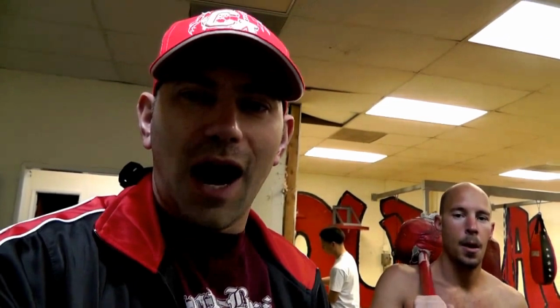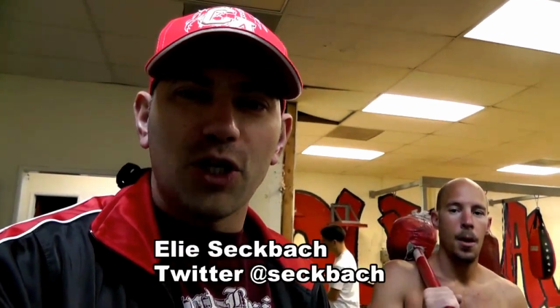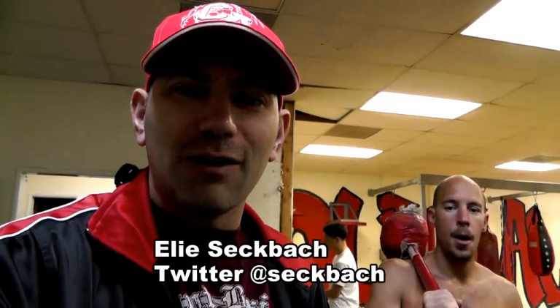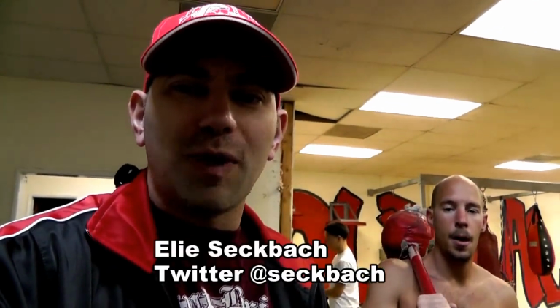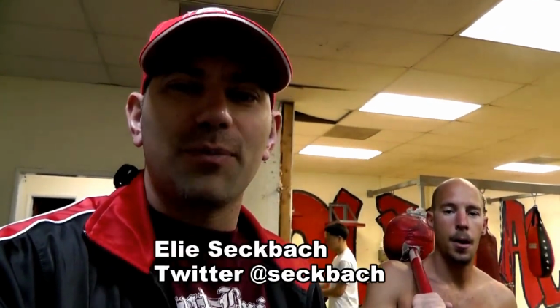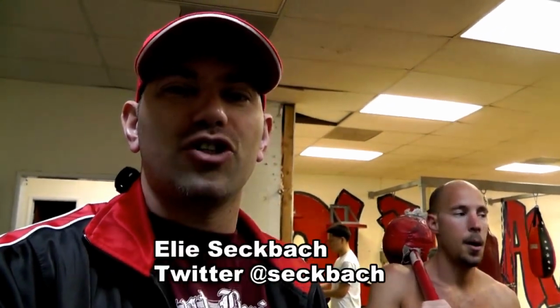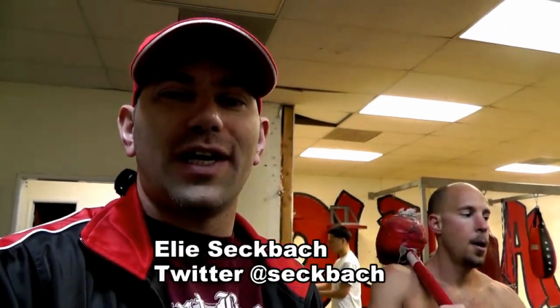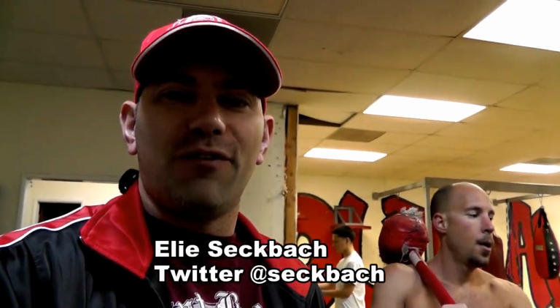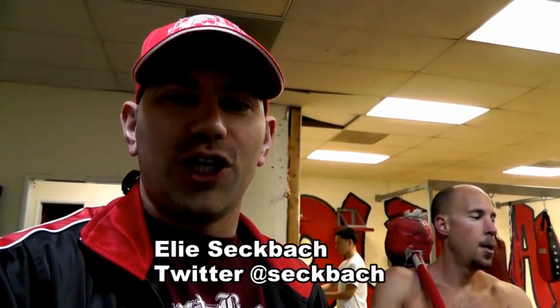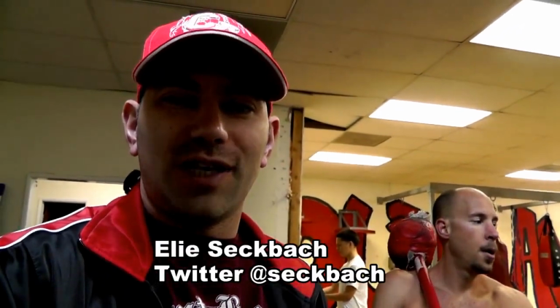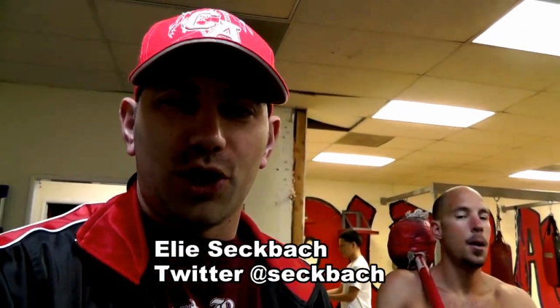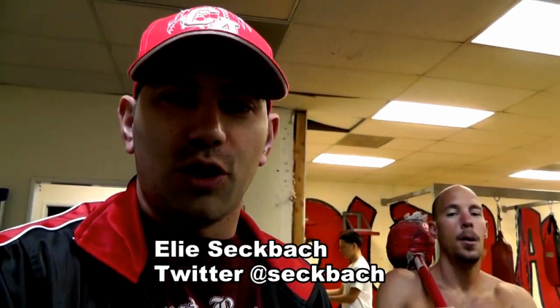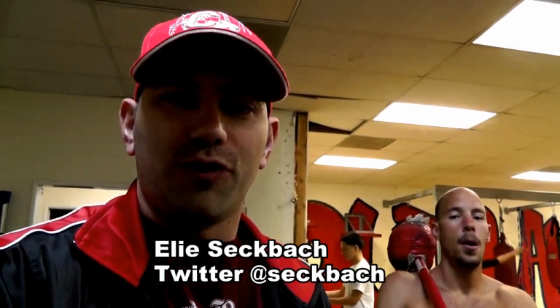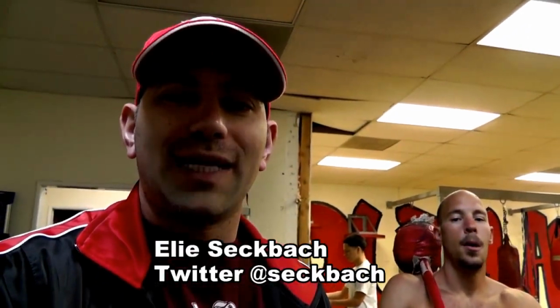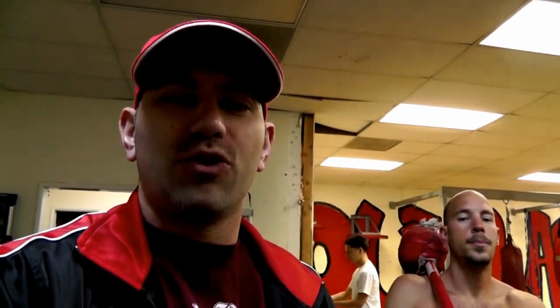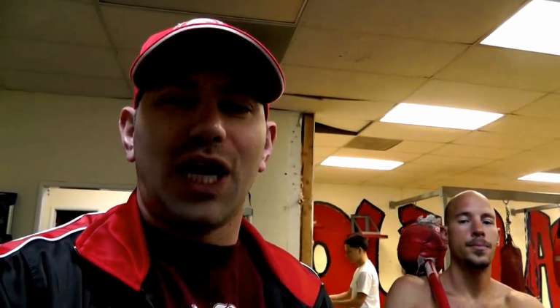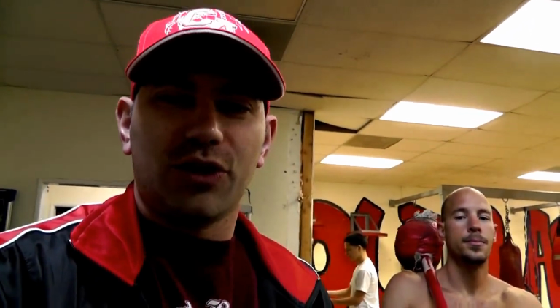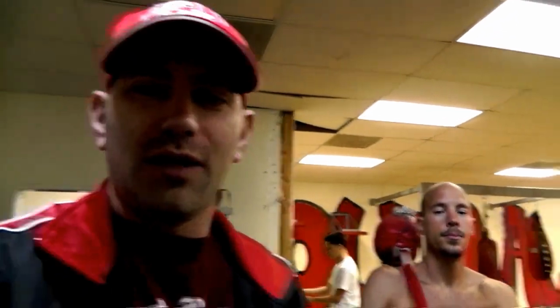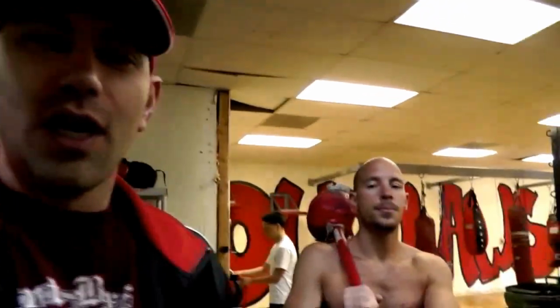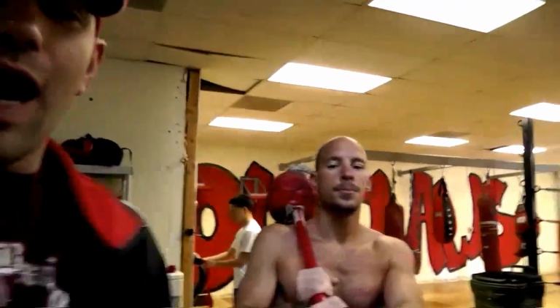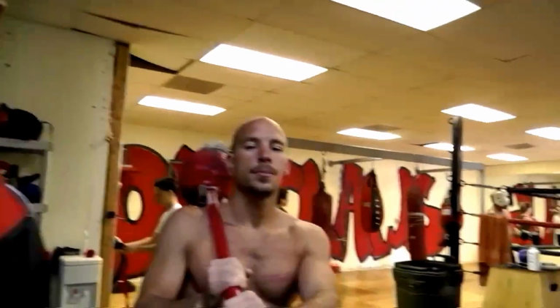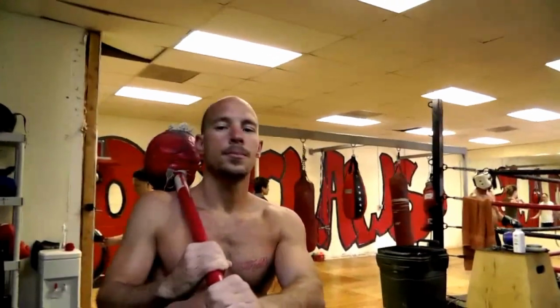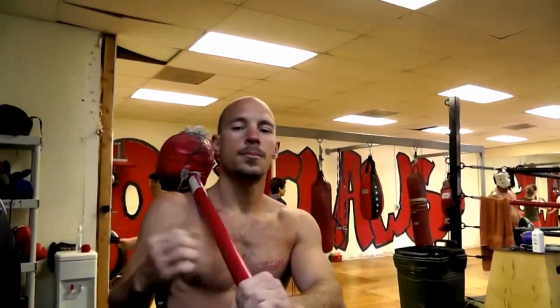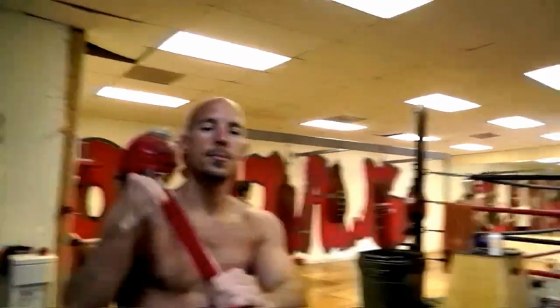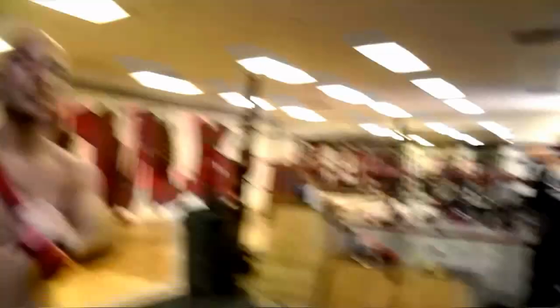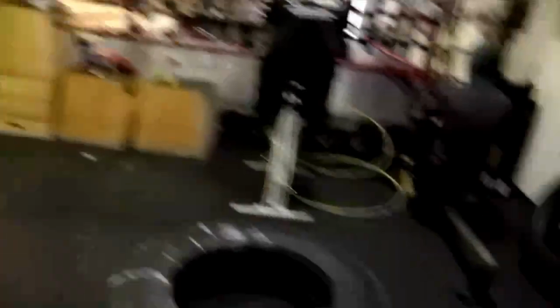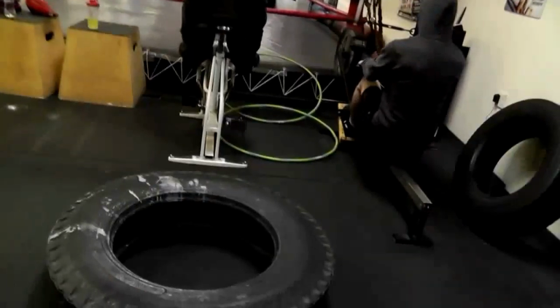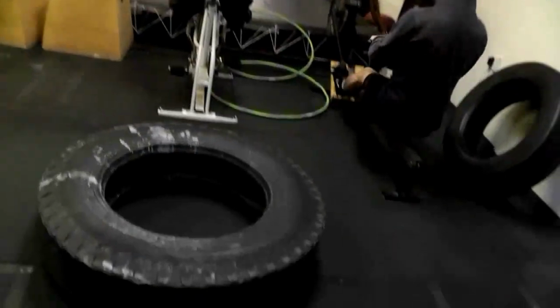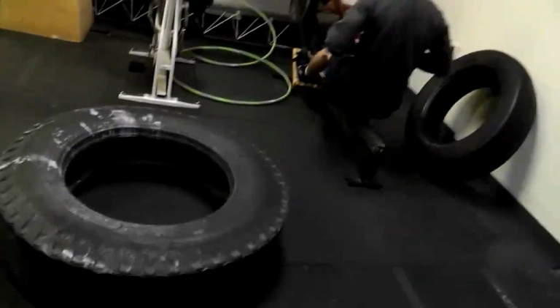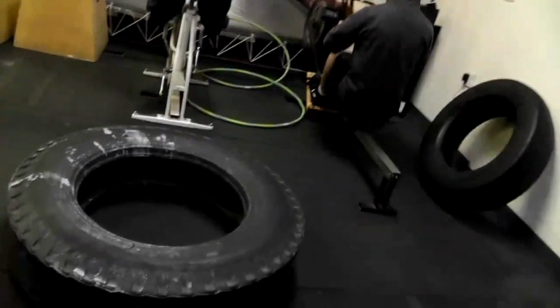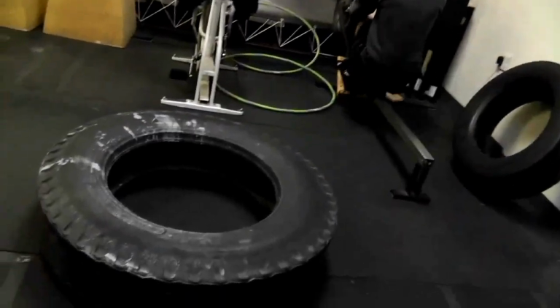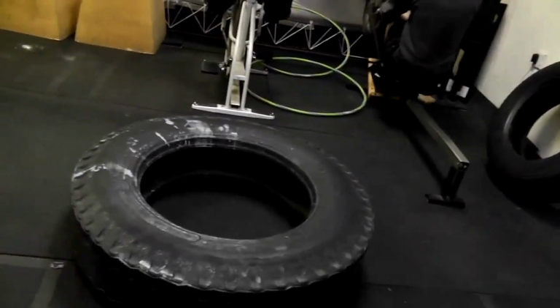I'm here at the Alno's Box Club in Tarzana, California. Today we're going to learn from boxing hero Brandon Krause how to work the sledgehammer and the tire. Check it out.